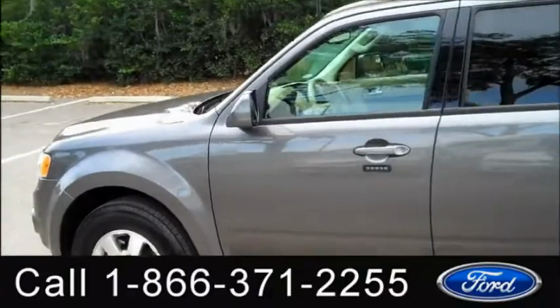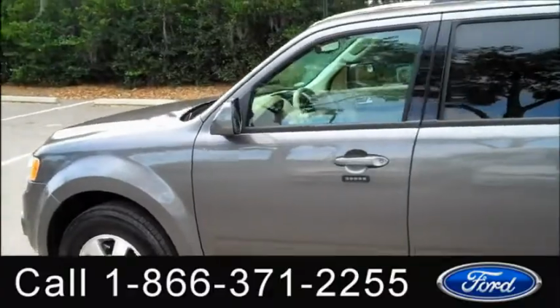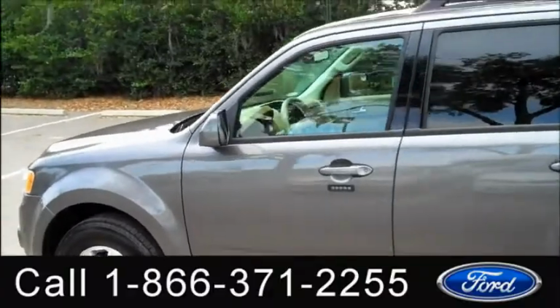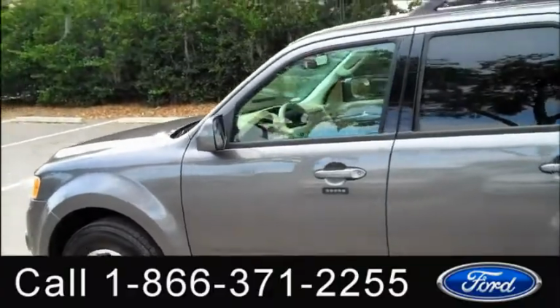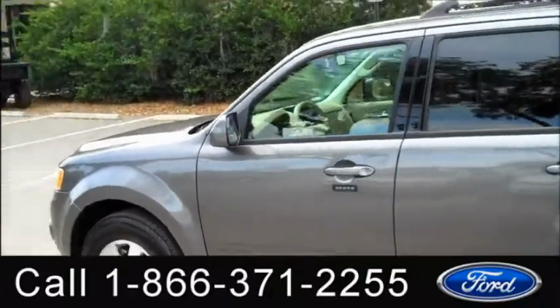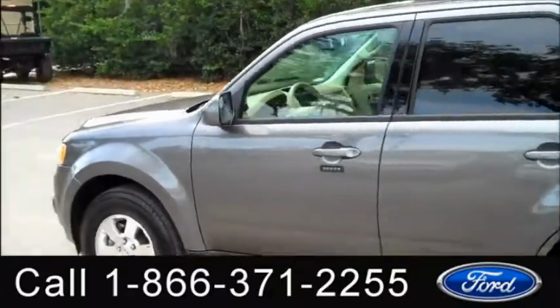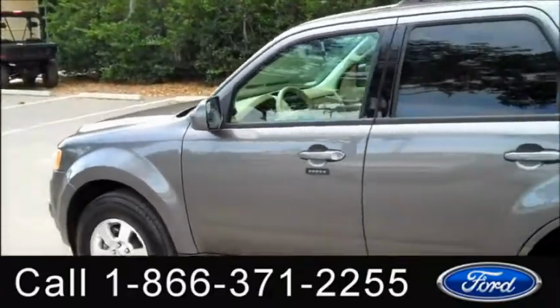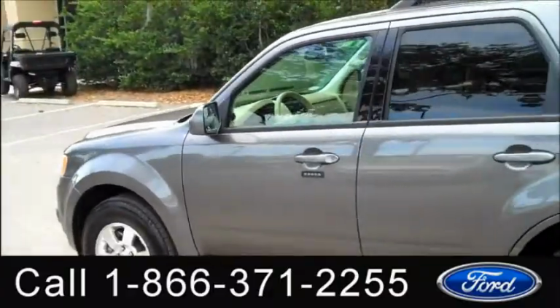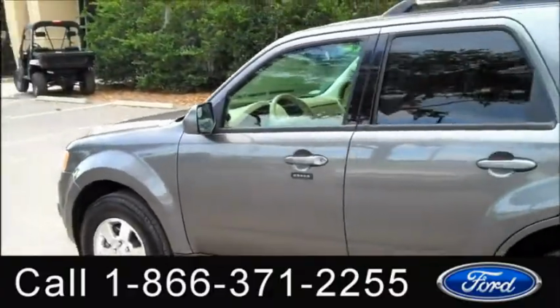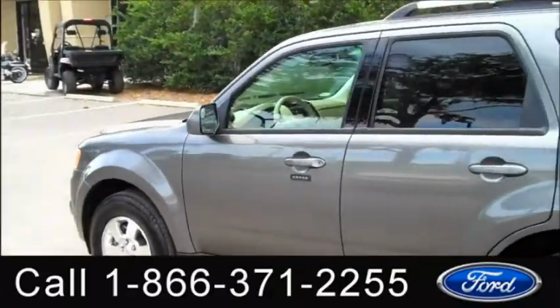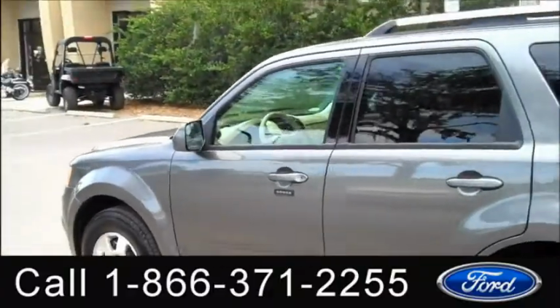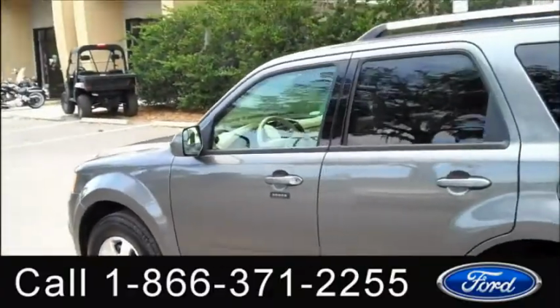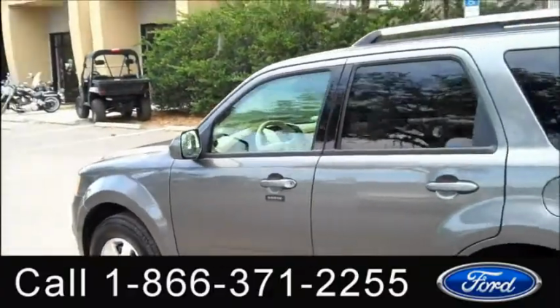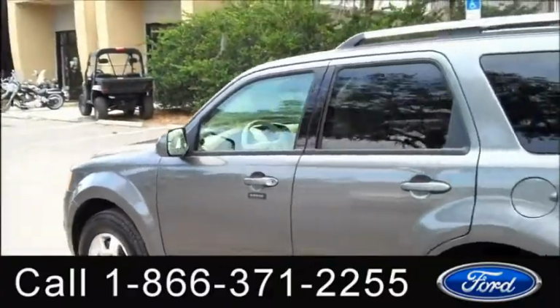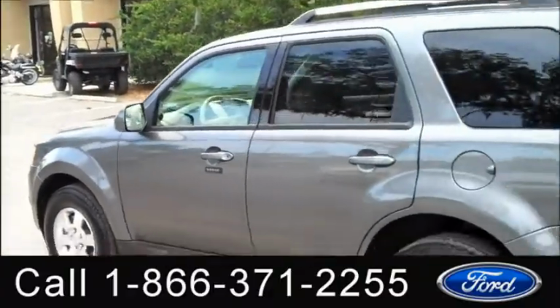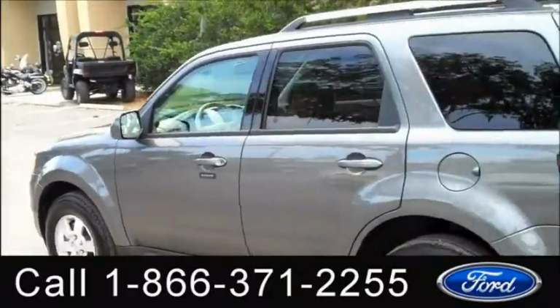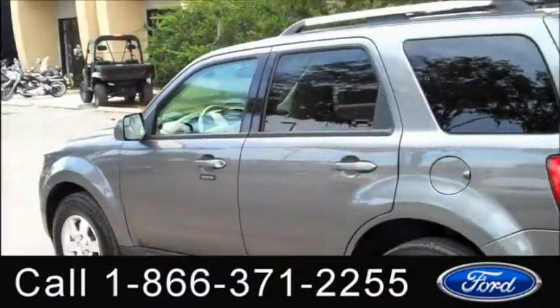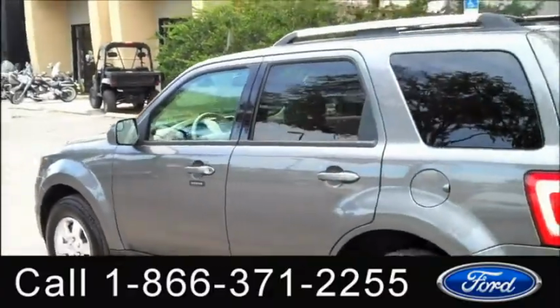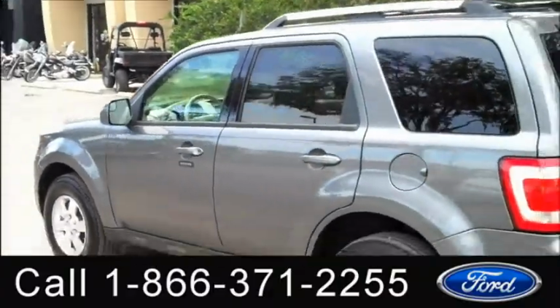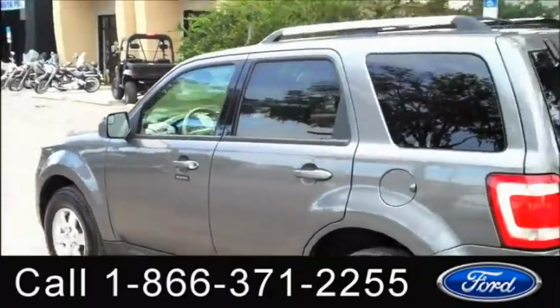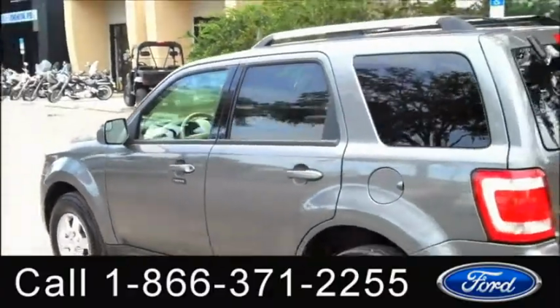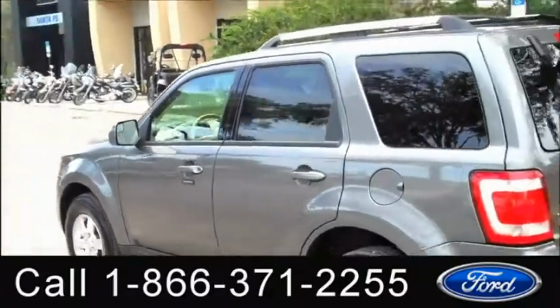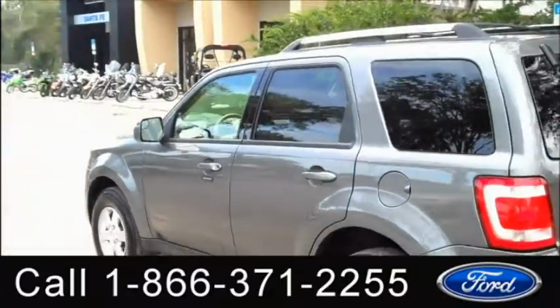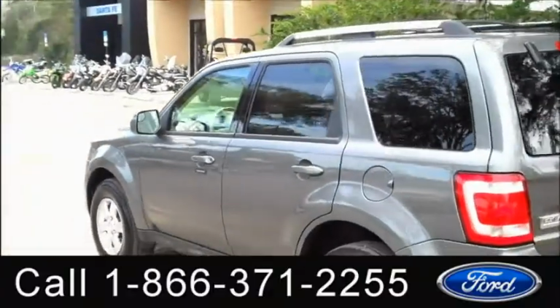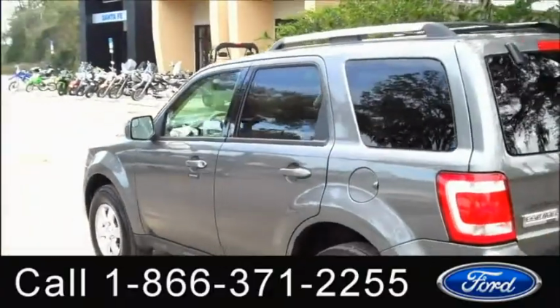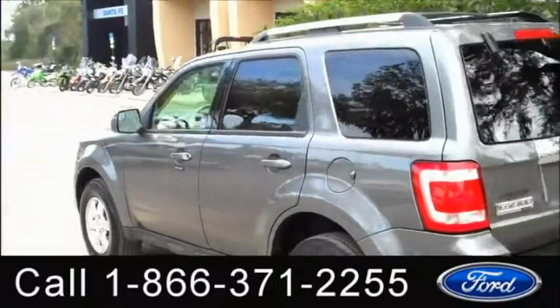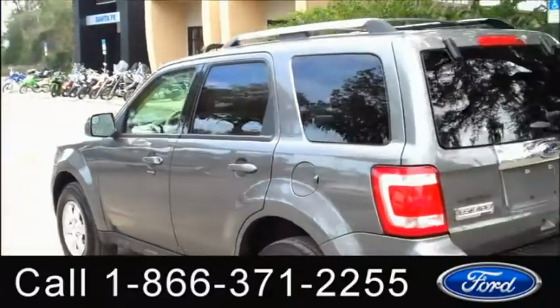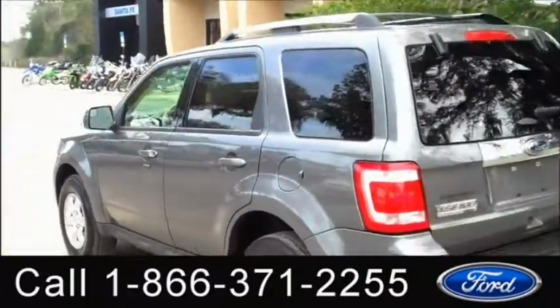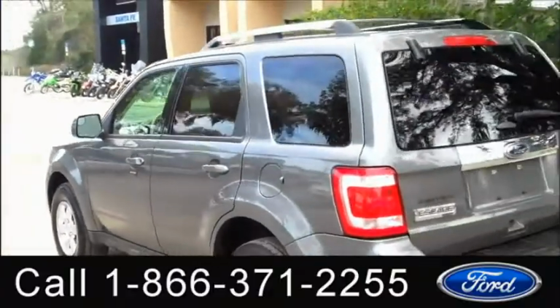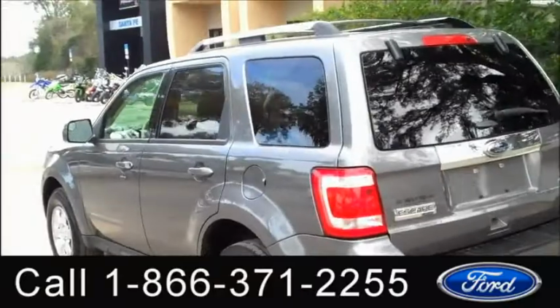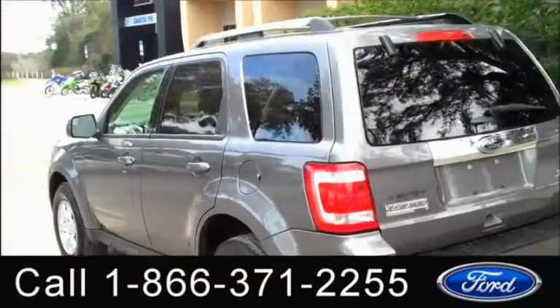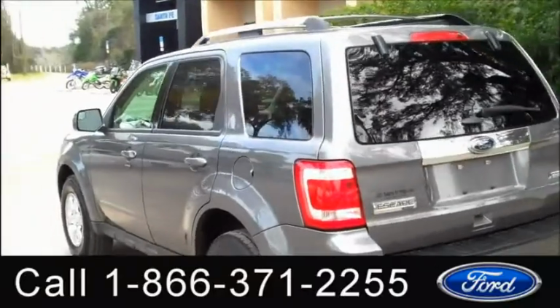Okay, we're just taking a quick look at the outside. You have fog lights, alloy wheels, keyless entry, and tinted windows.